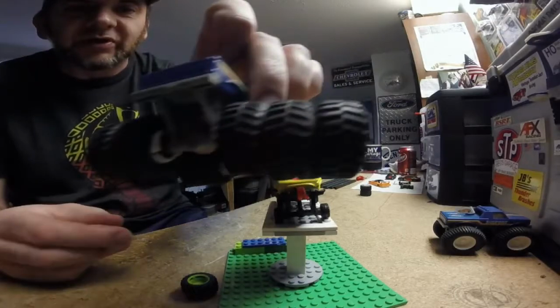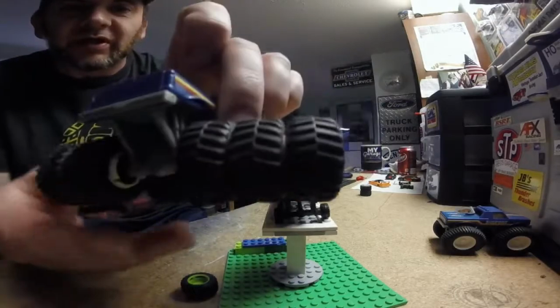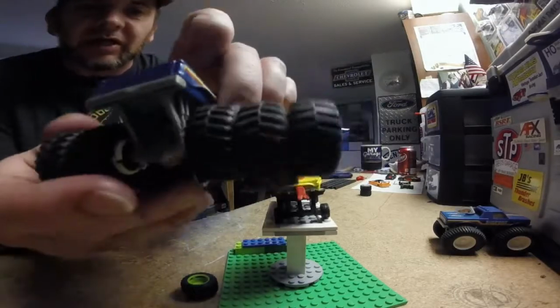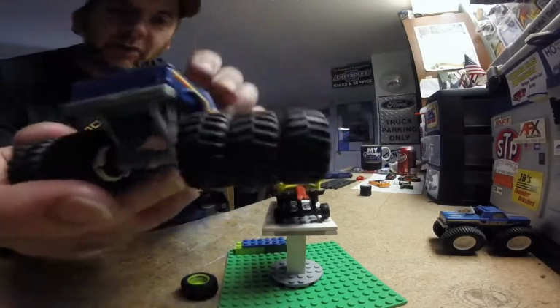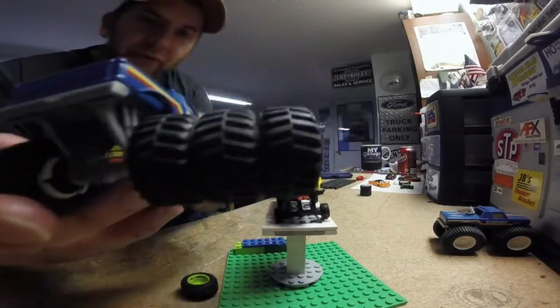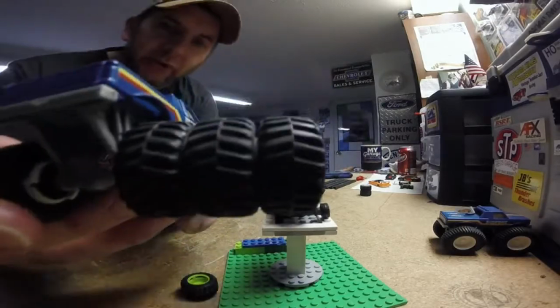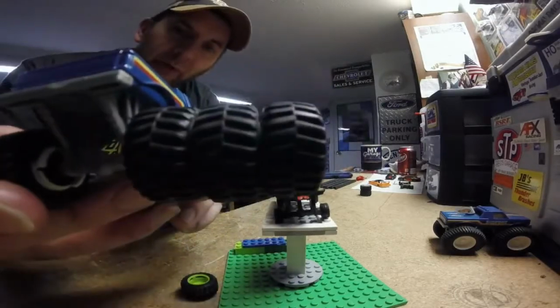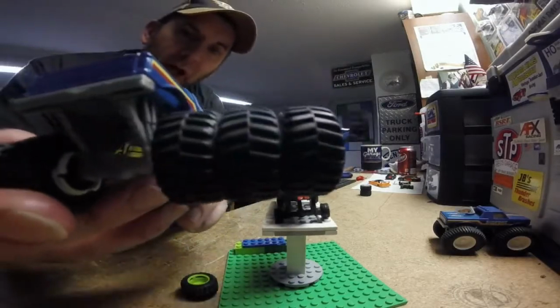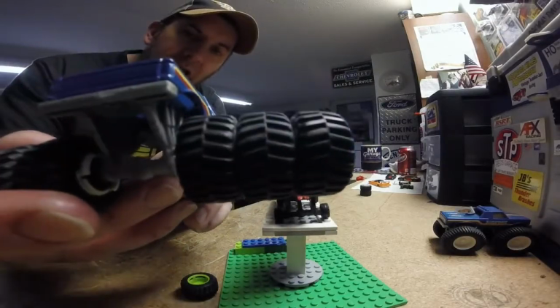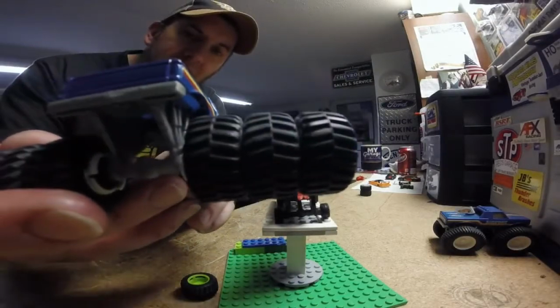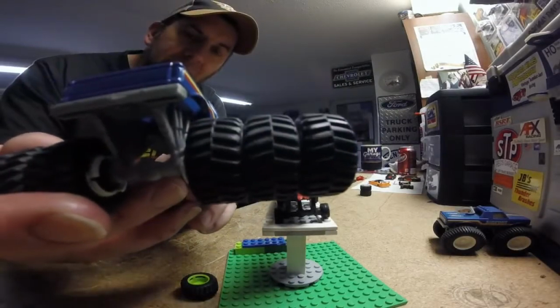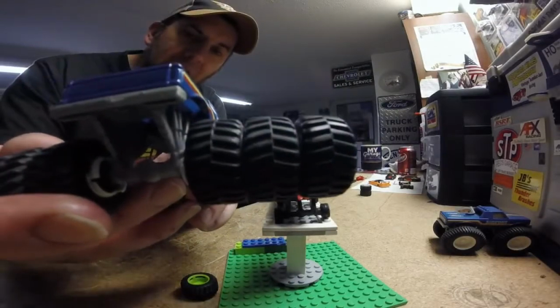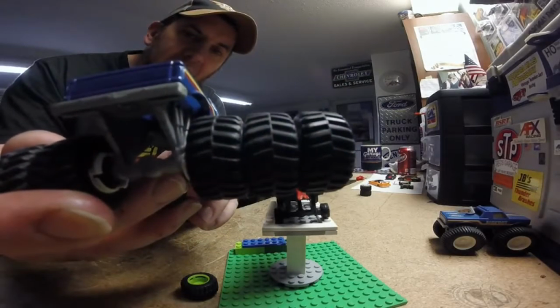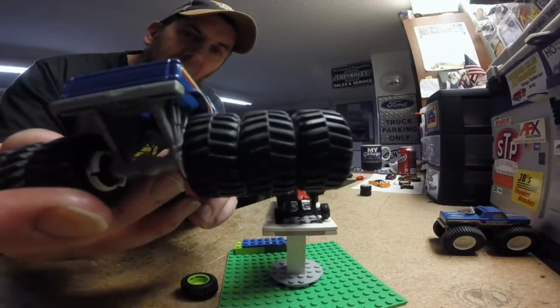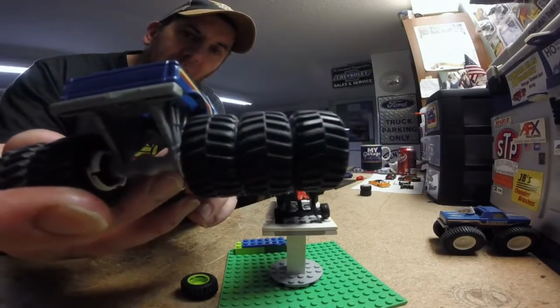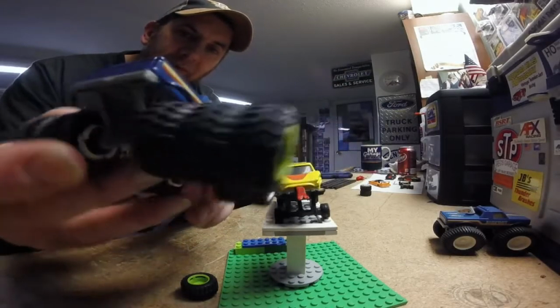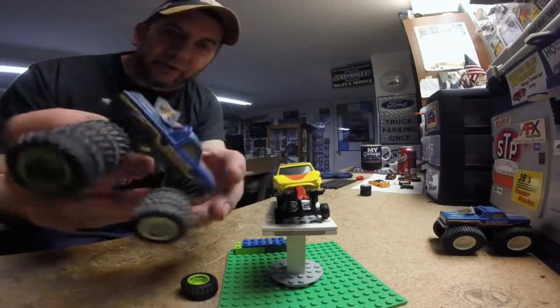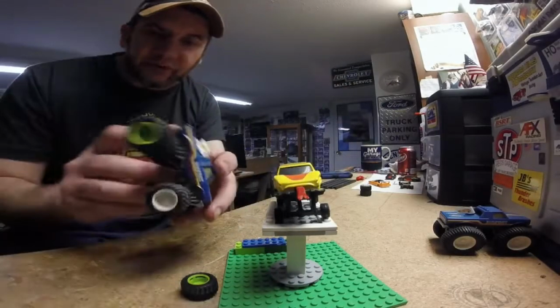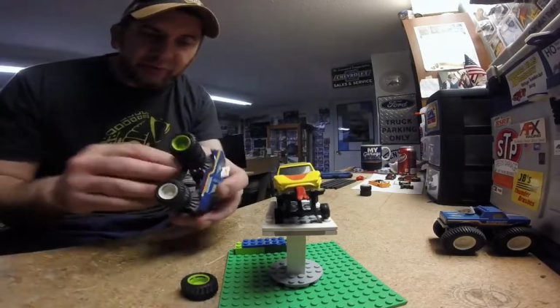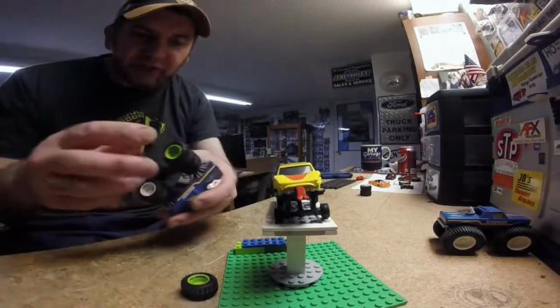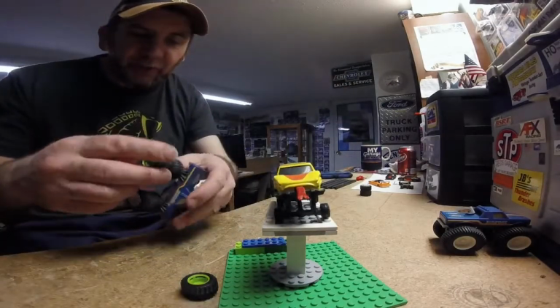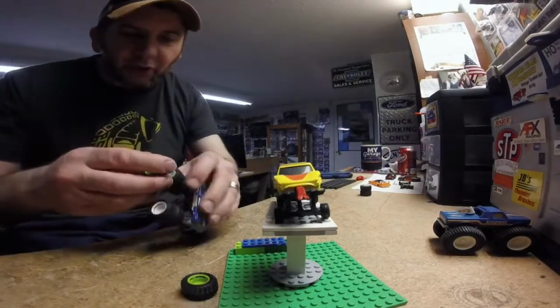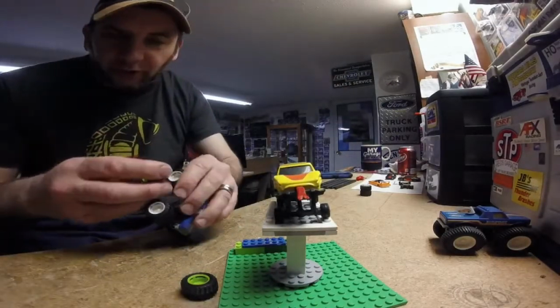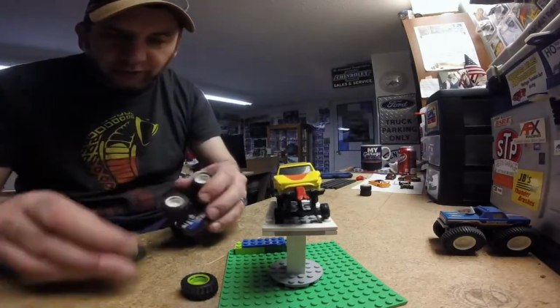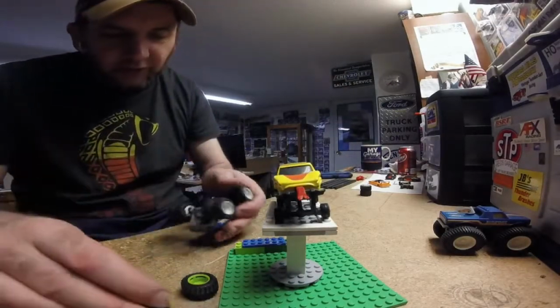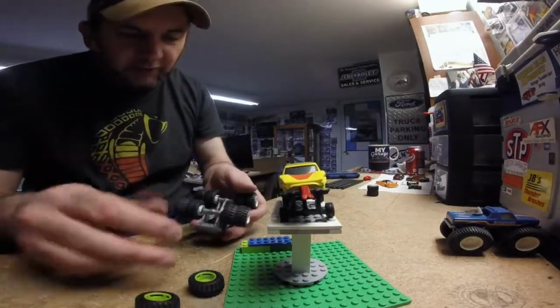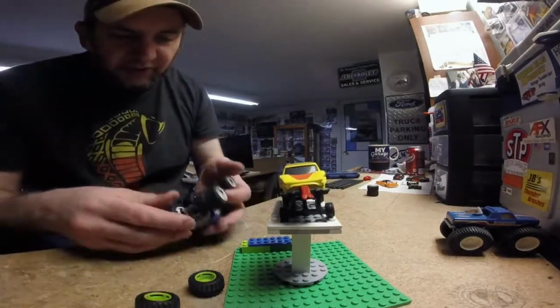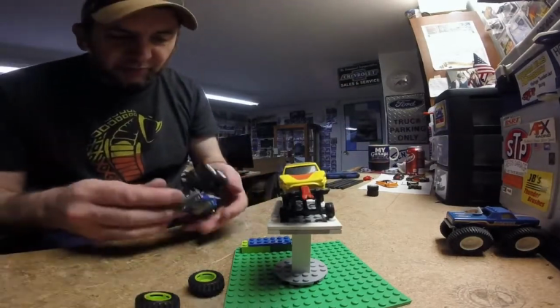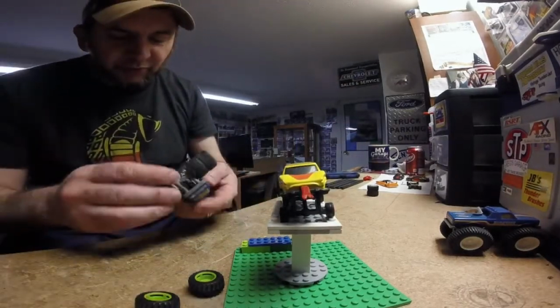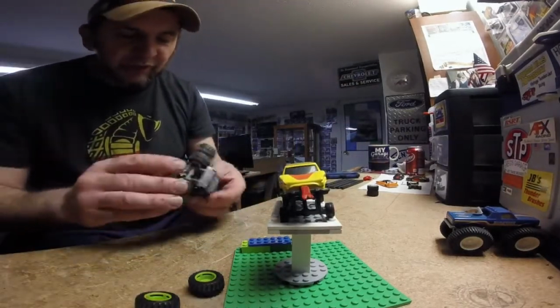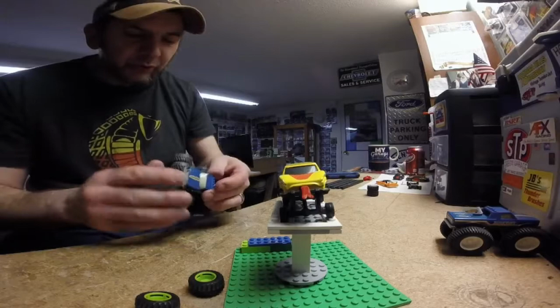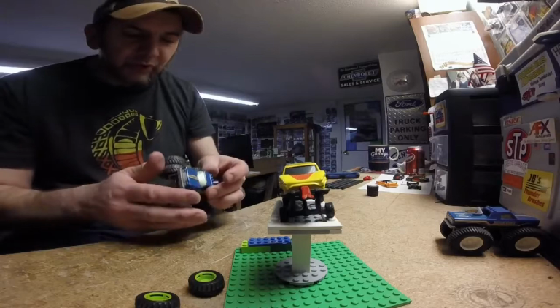And you can interchange these — they will clip on to that as well. So you can go three wide in the back, or whatever. So it's pretty cool. These are pretty cool trucks.